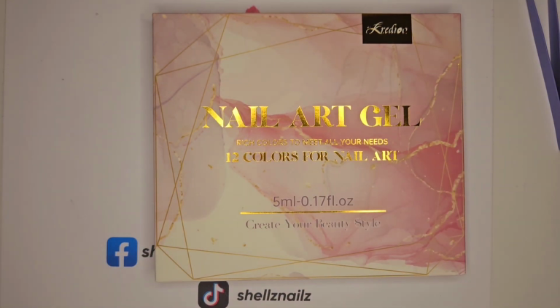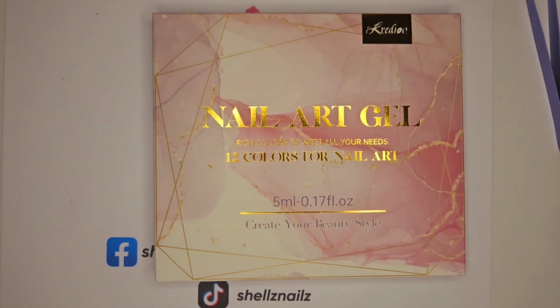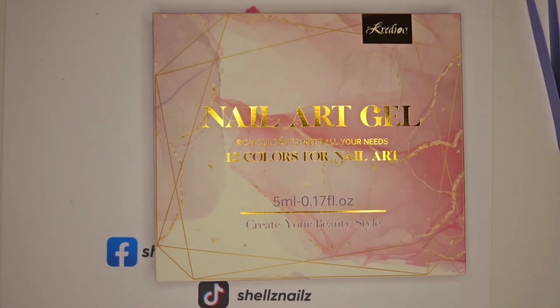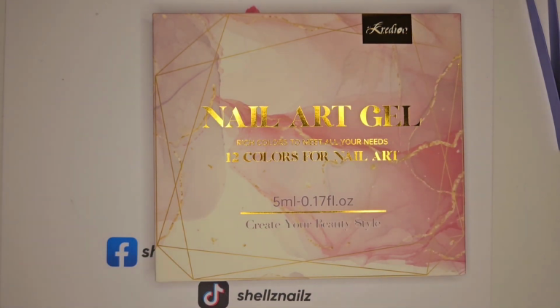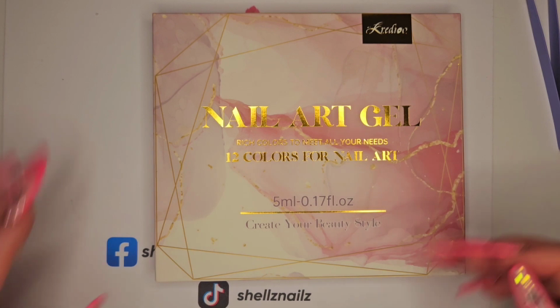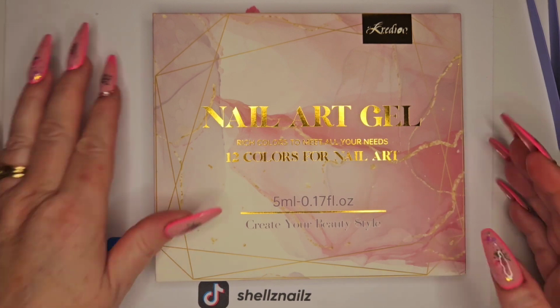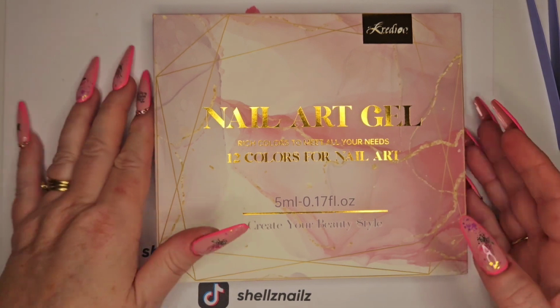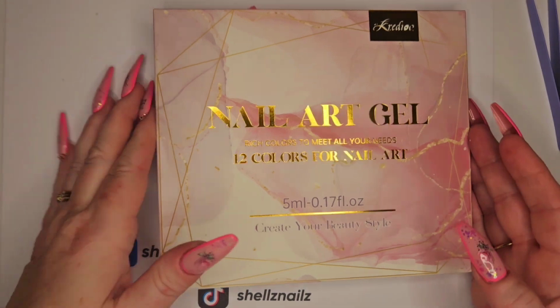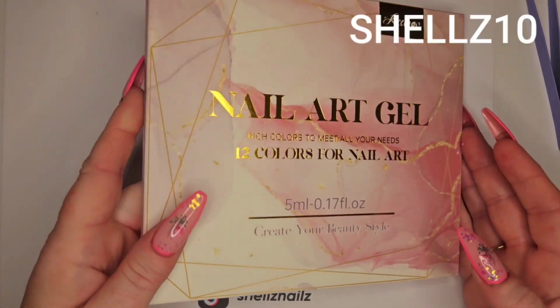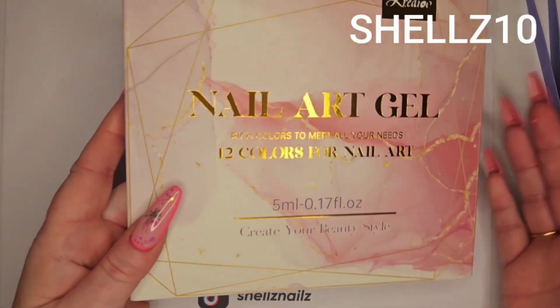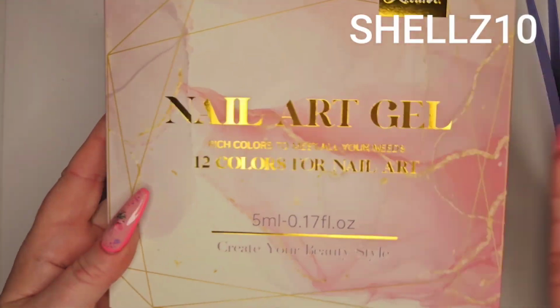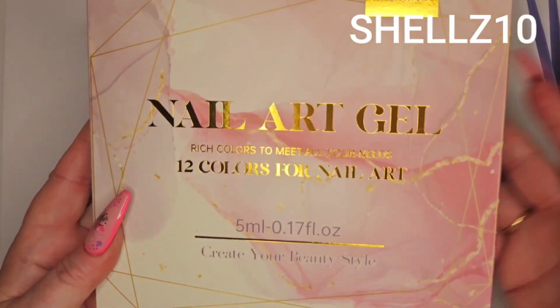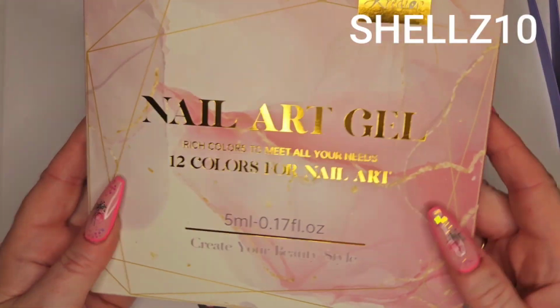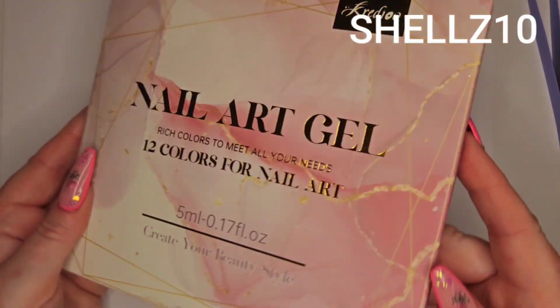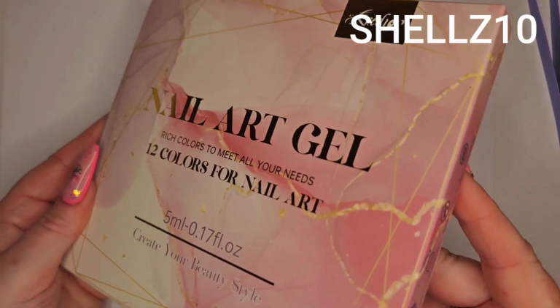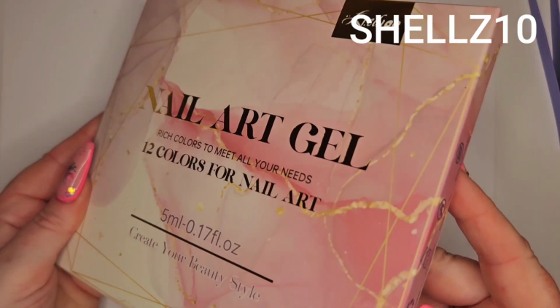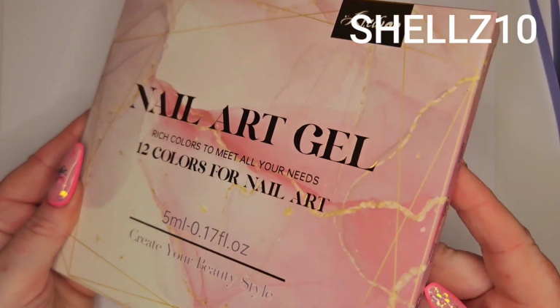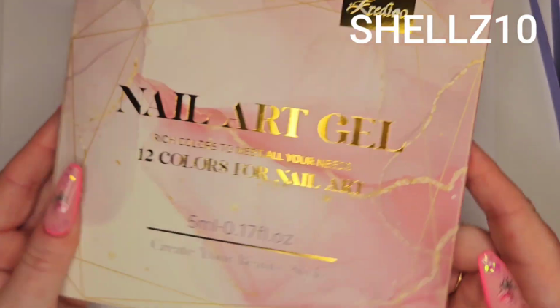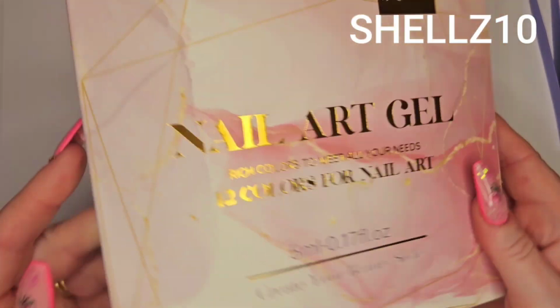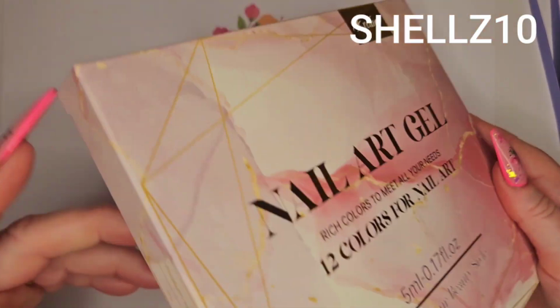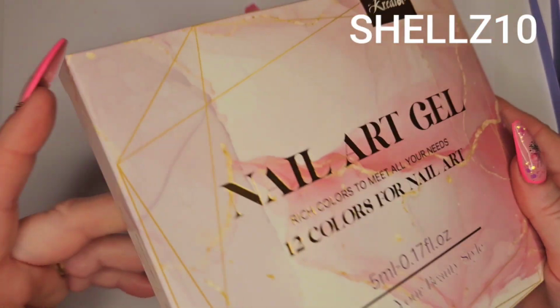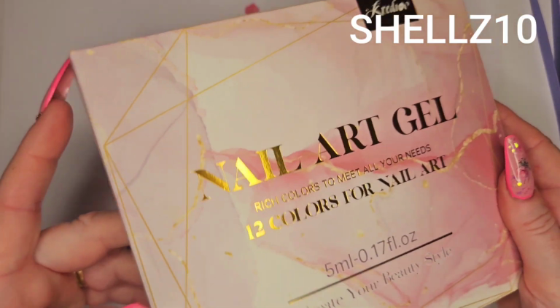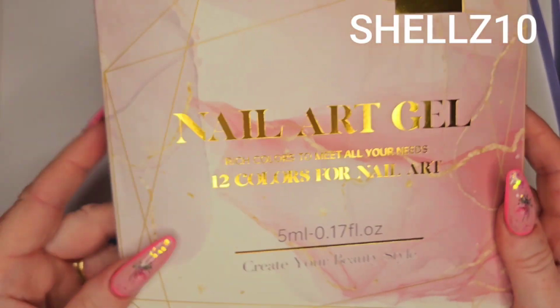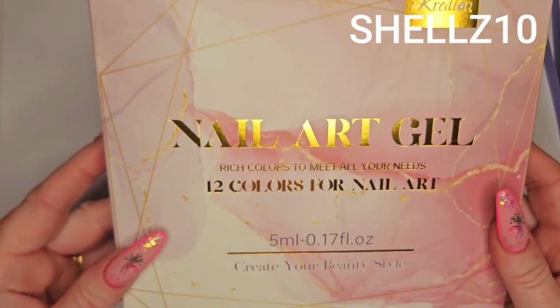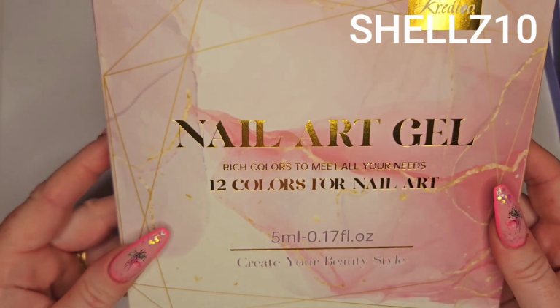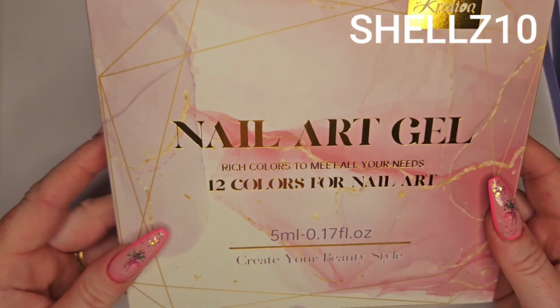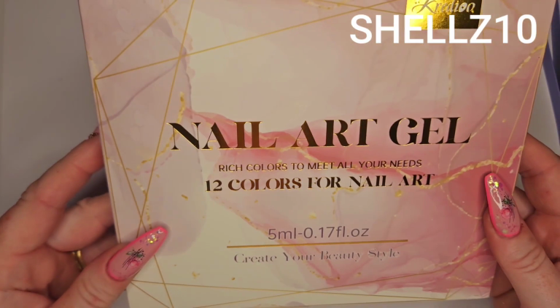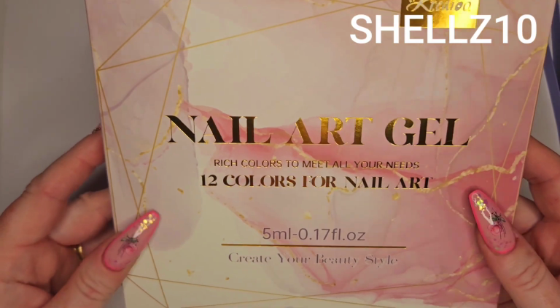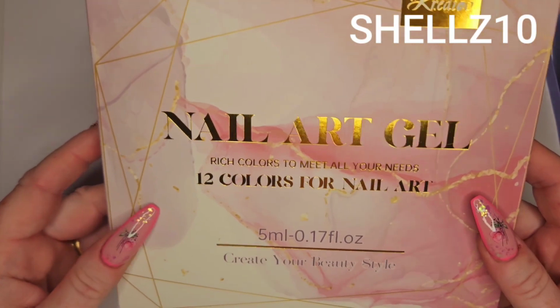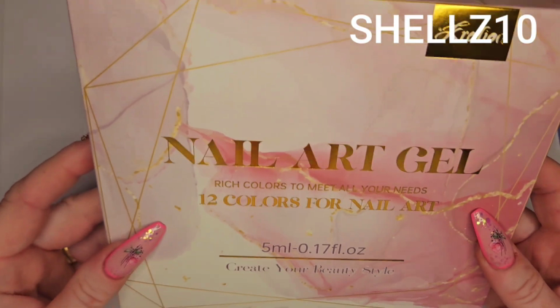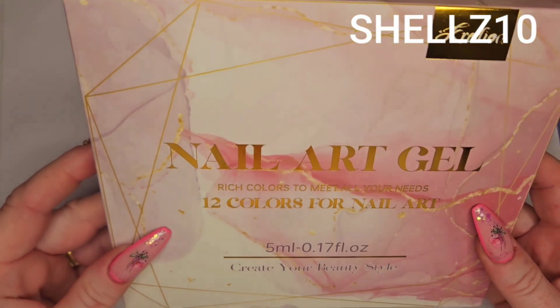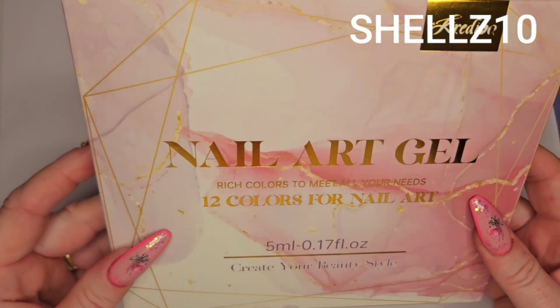So the code is Shells10 — a lot of my codes are Shells10. So let's have a look at them anyway.